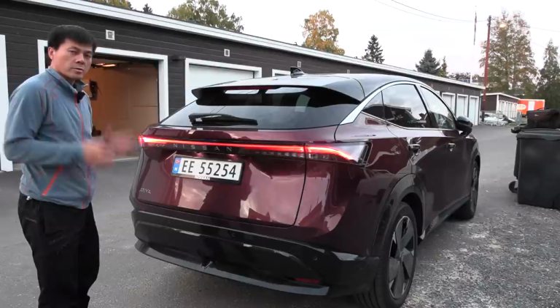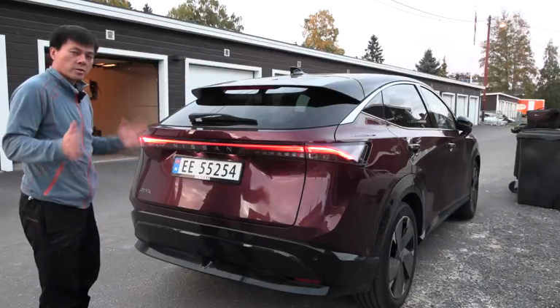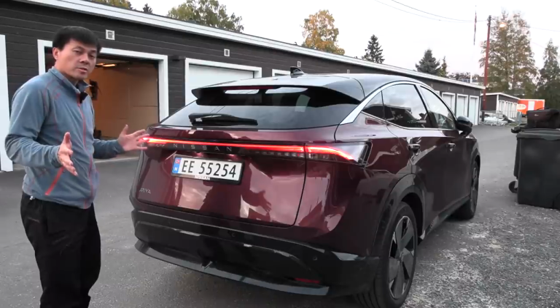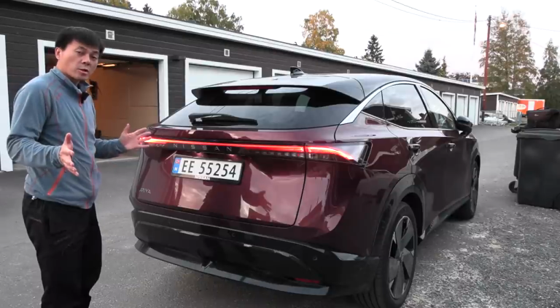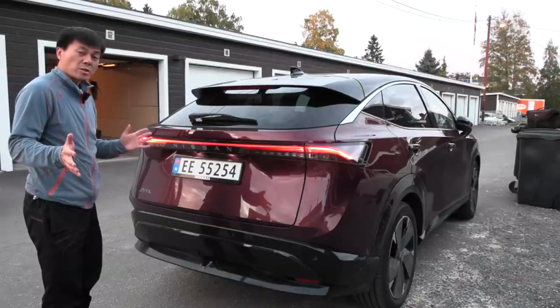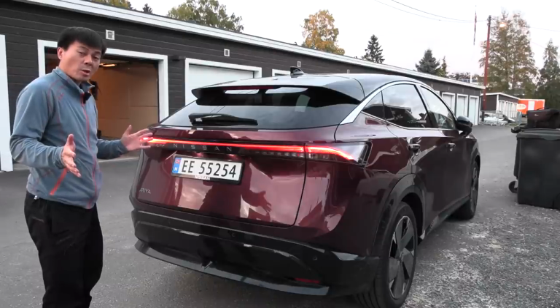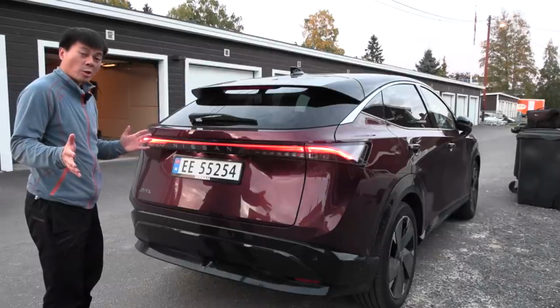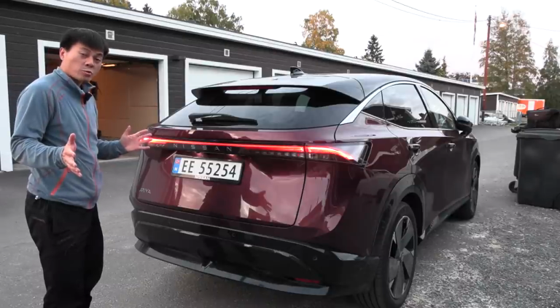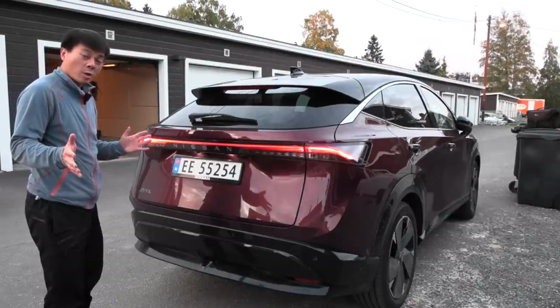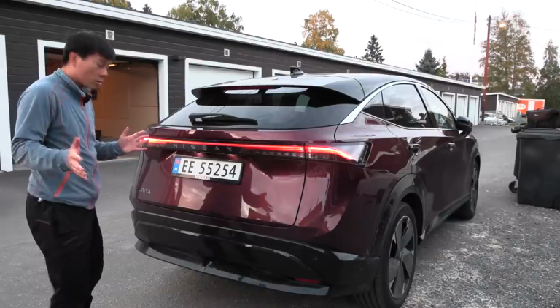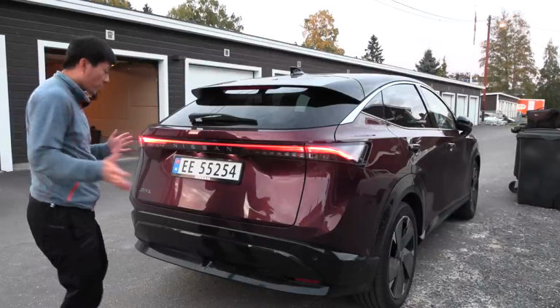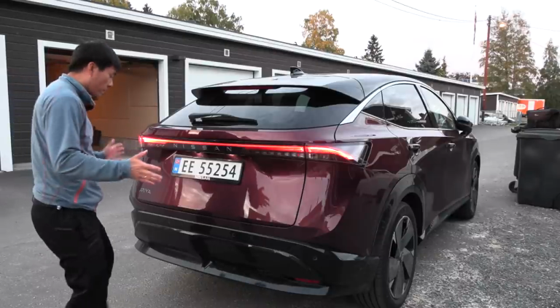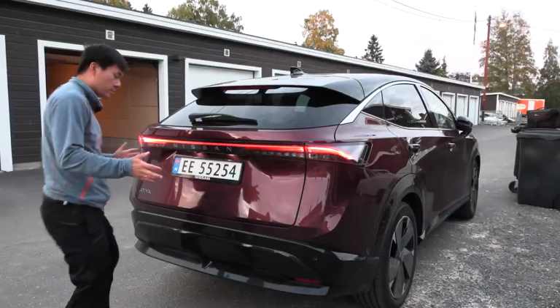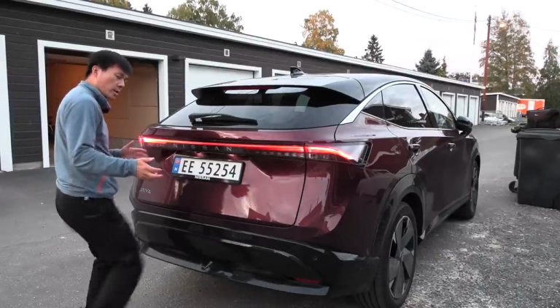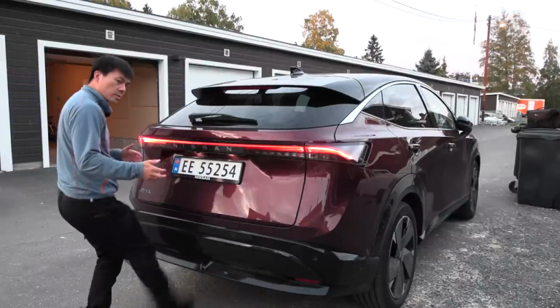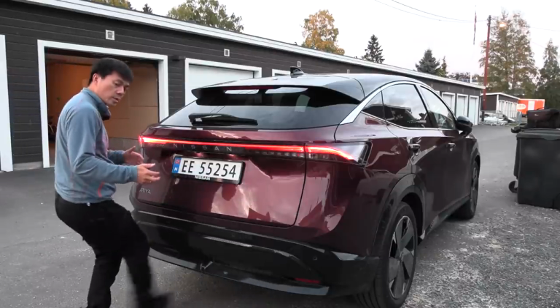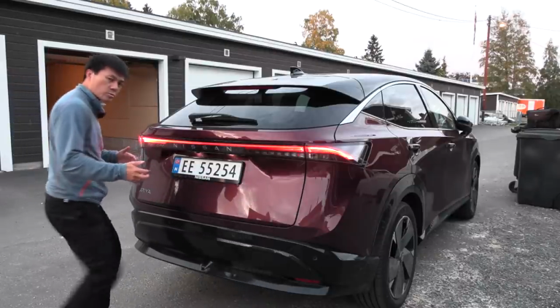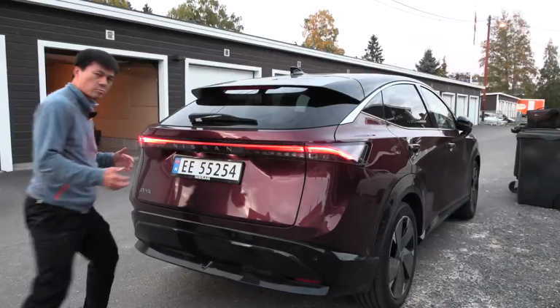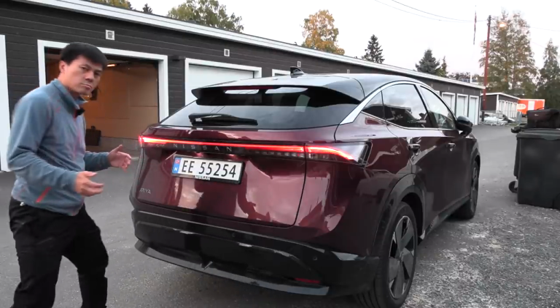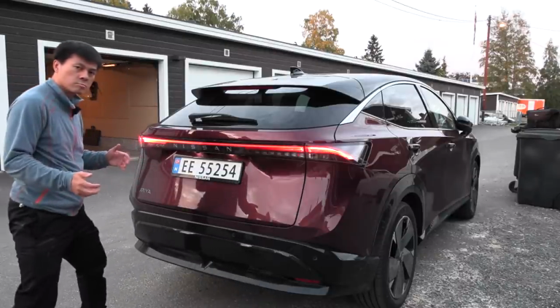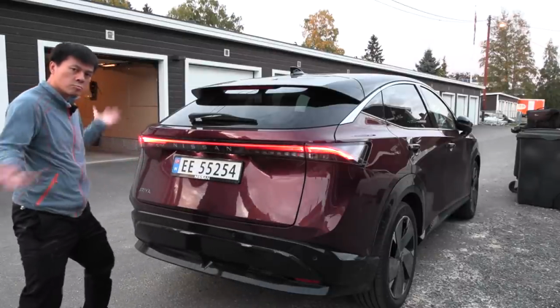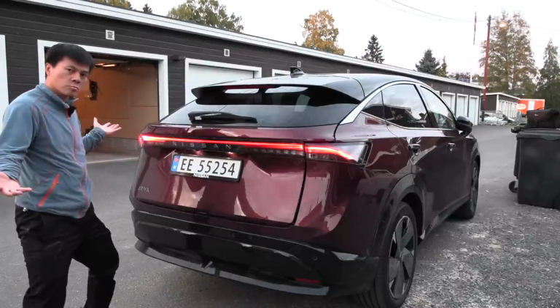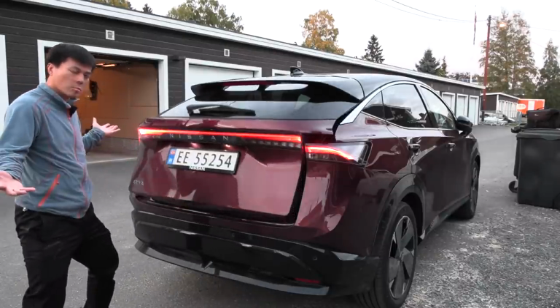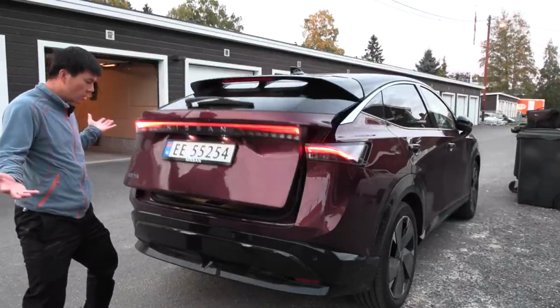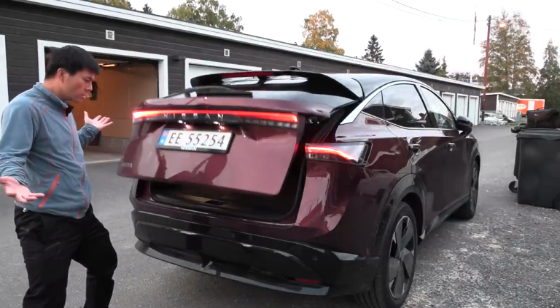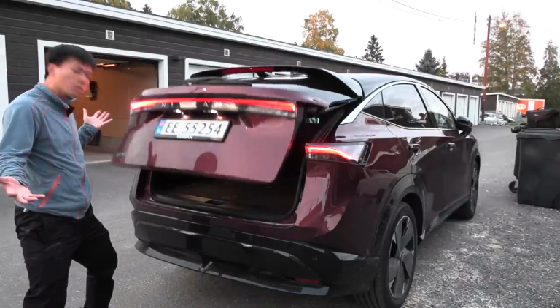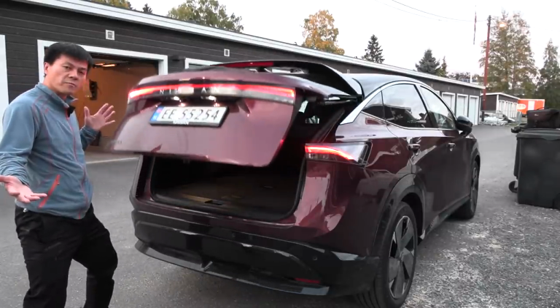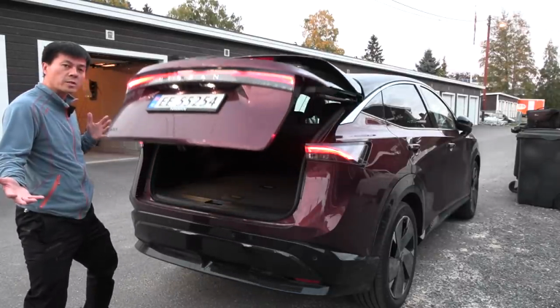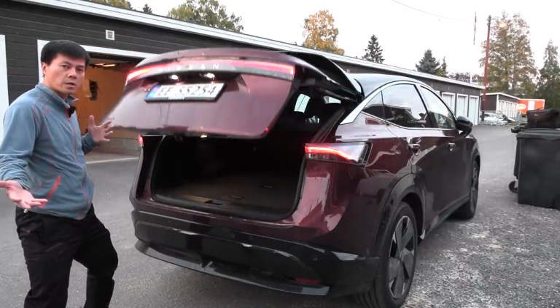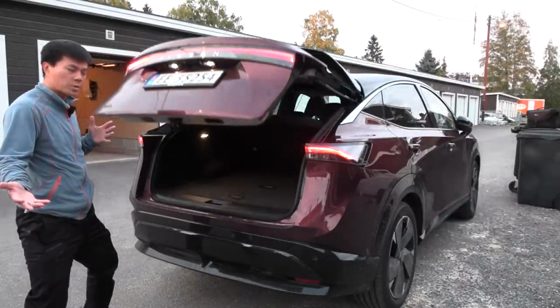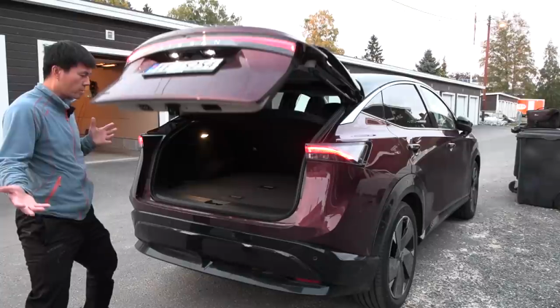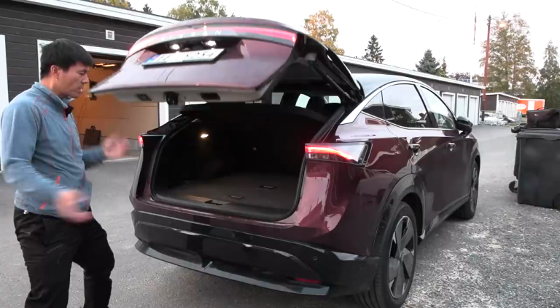Since this is a Japanese luxury car, we have a kick sensor. Freaking karate kick, man.